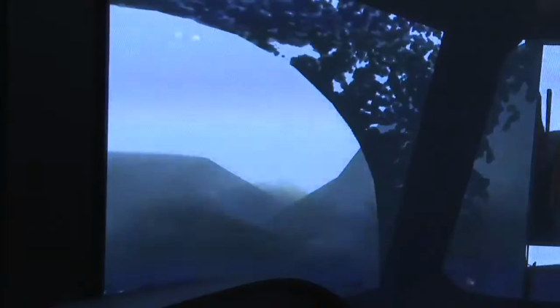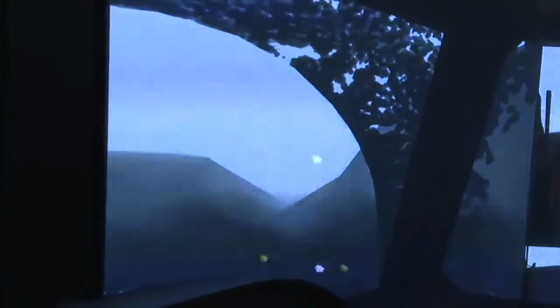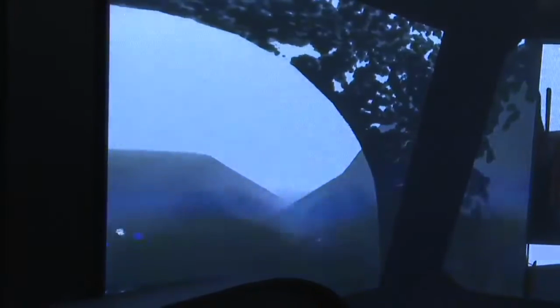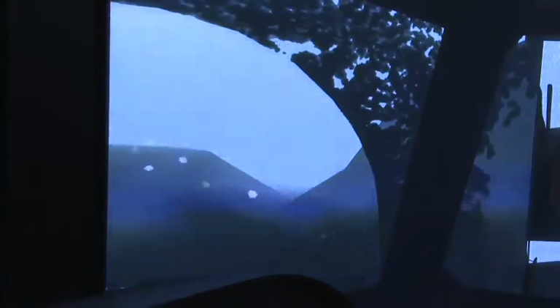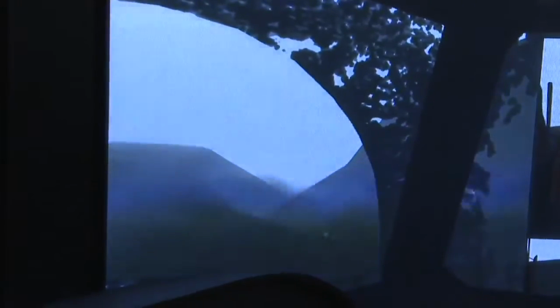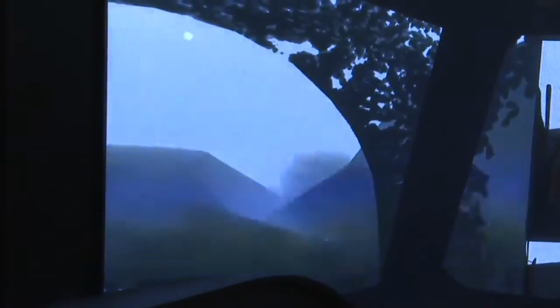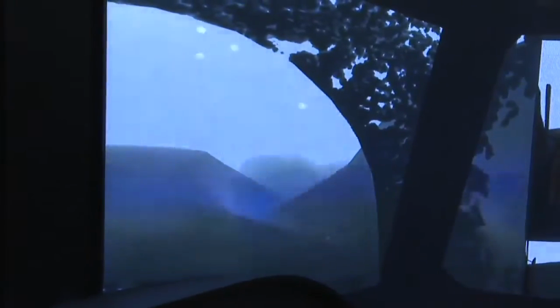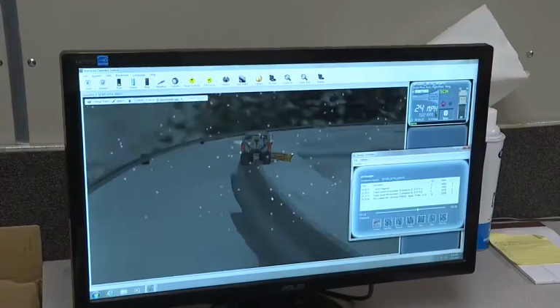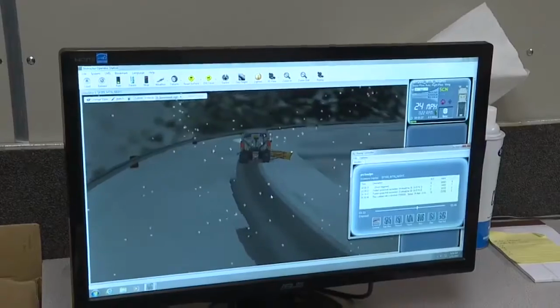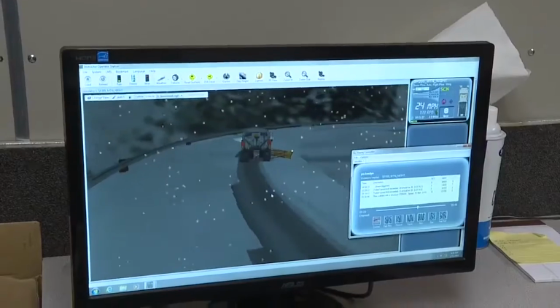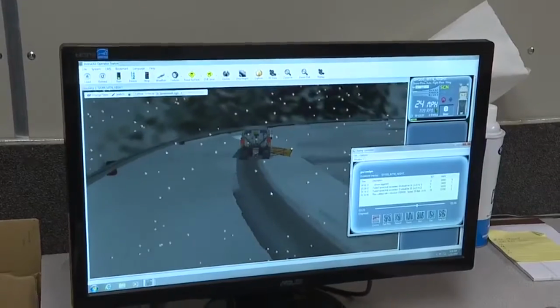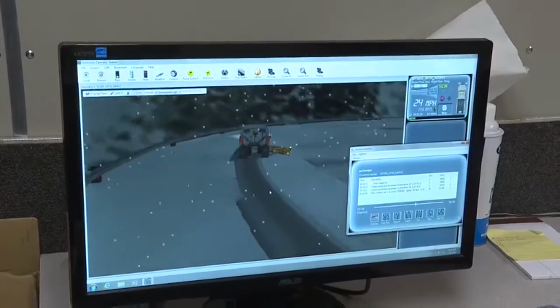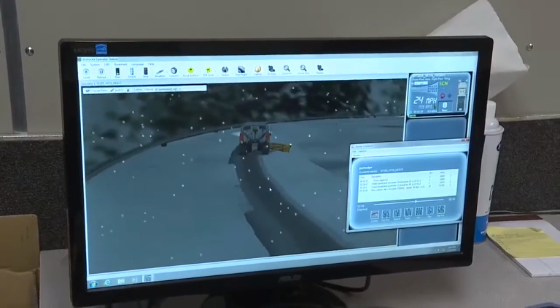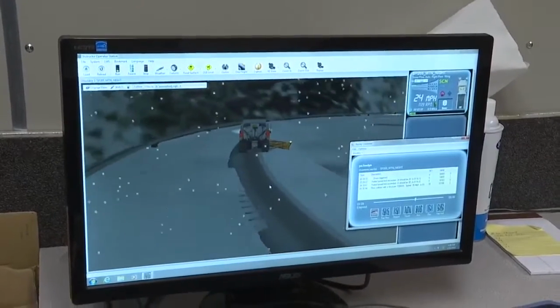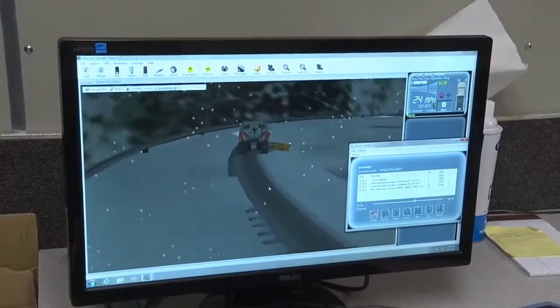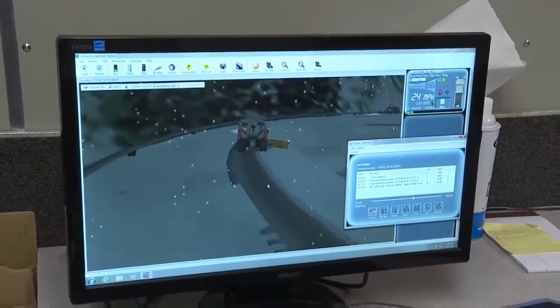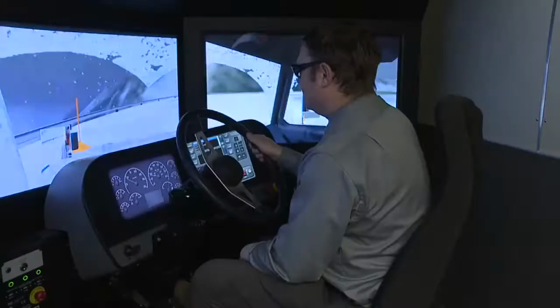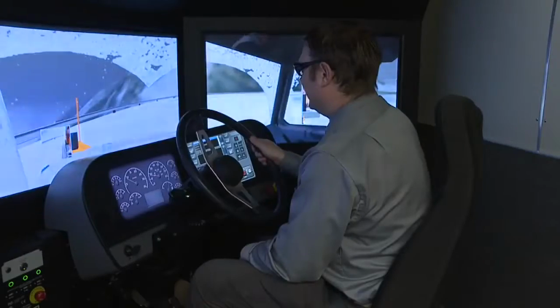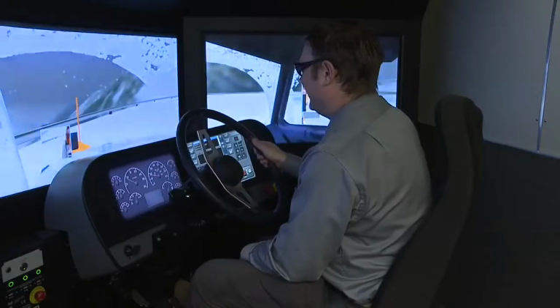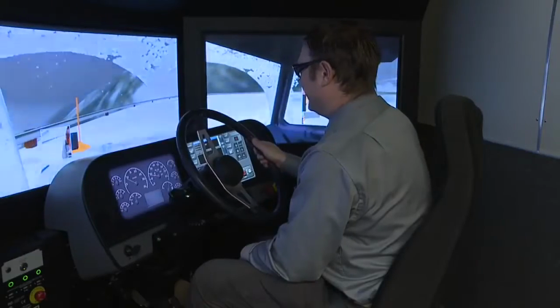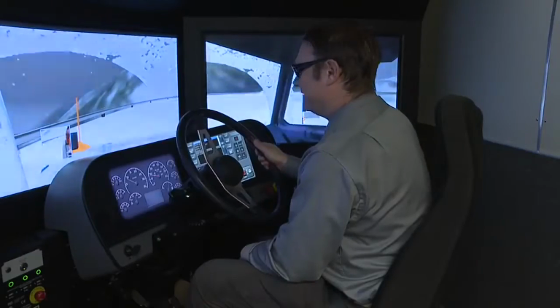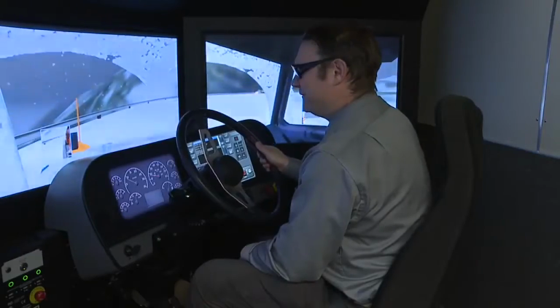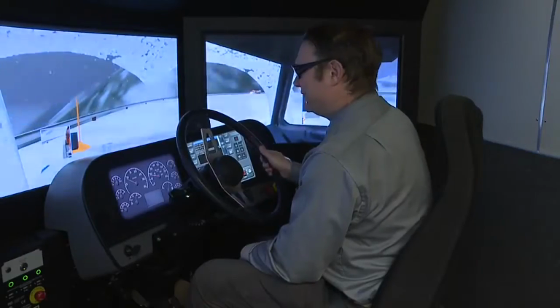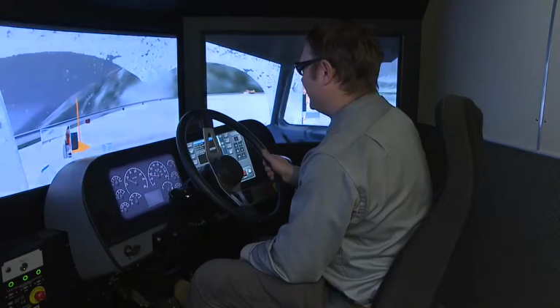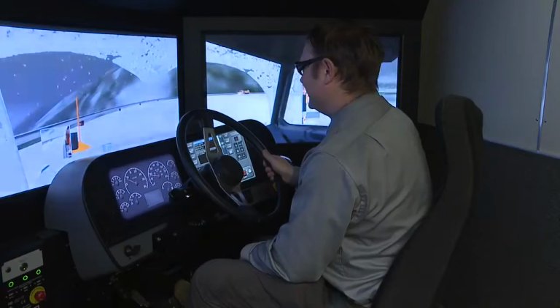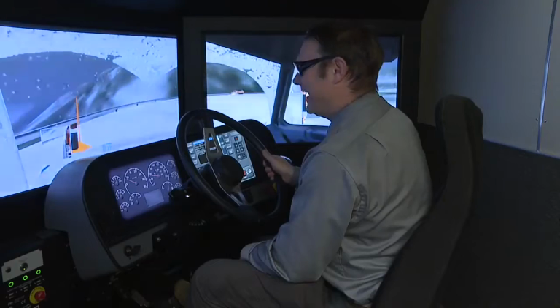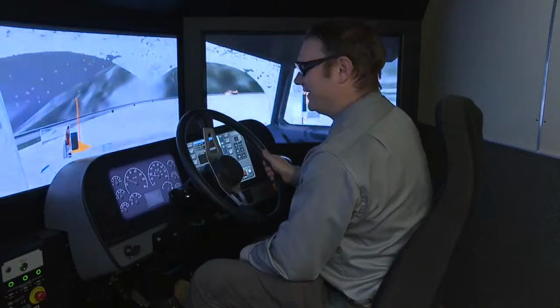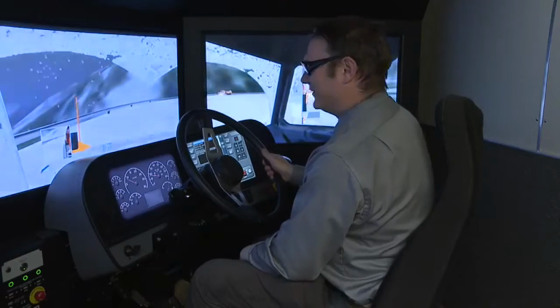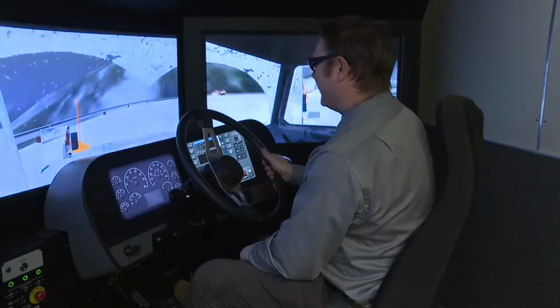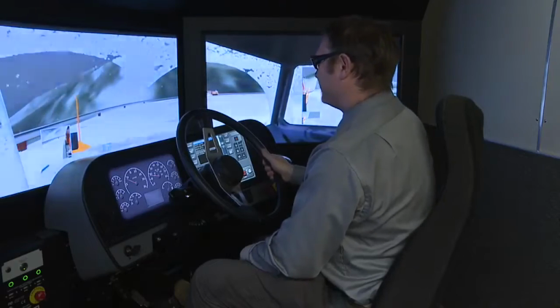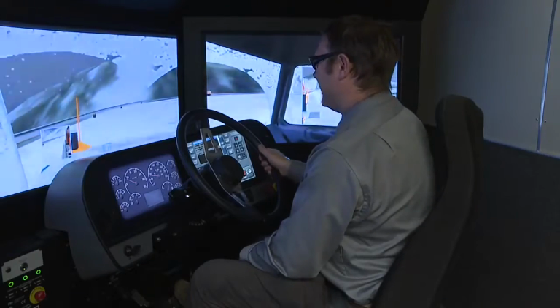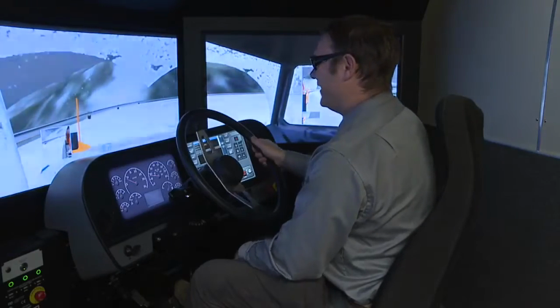I thought I was feeling pretty confident. If you can drive a tank, you can drive a plow.